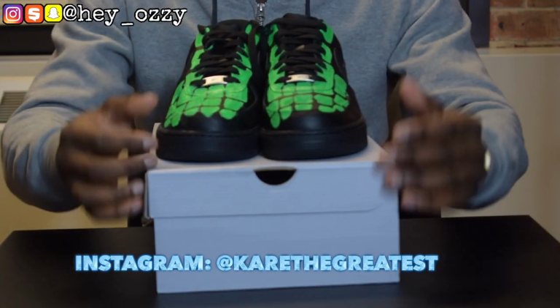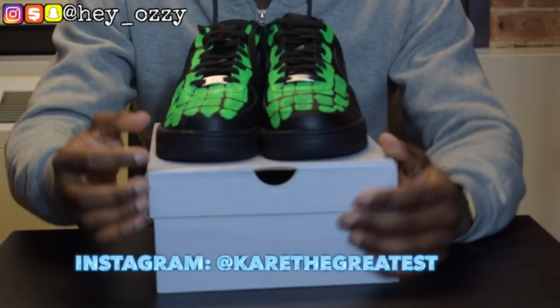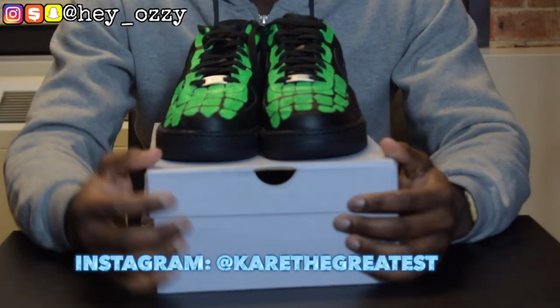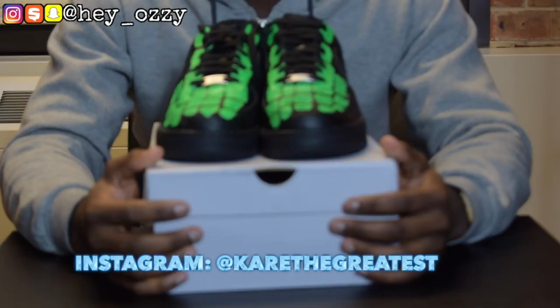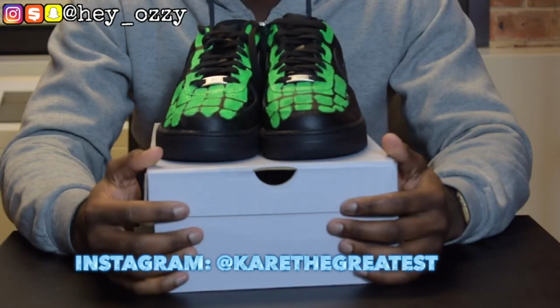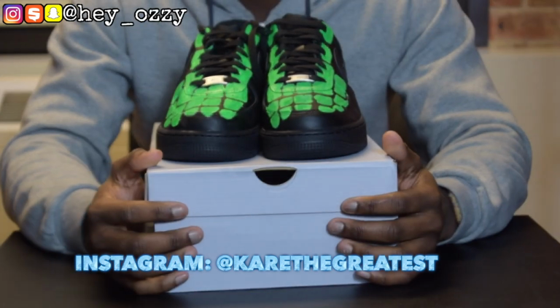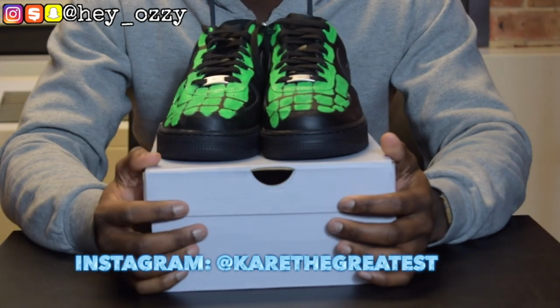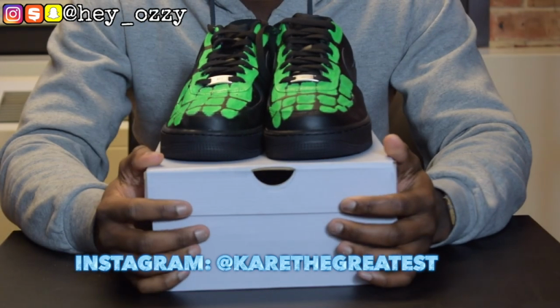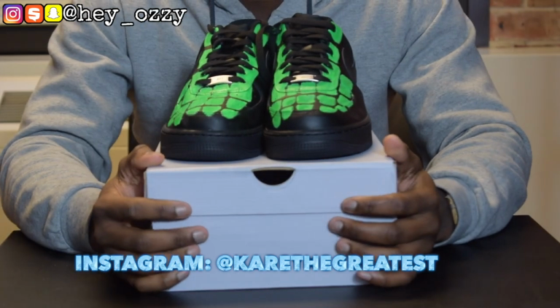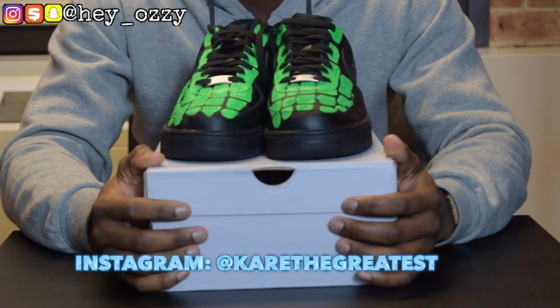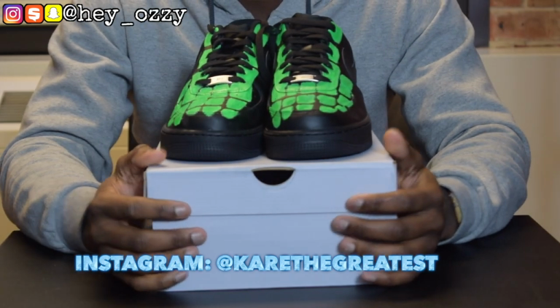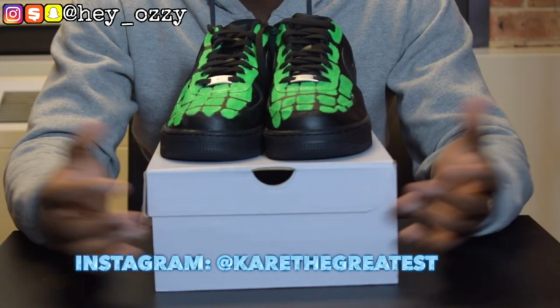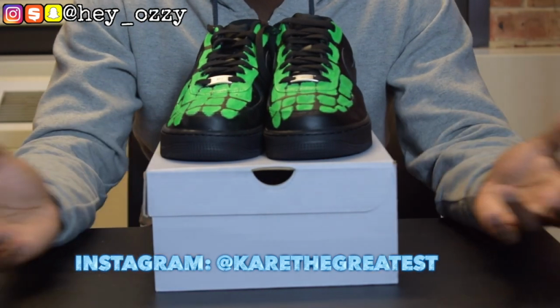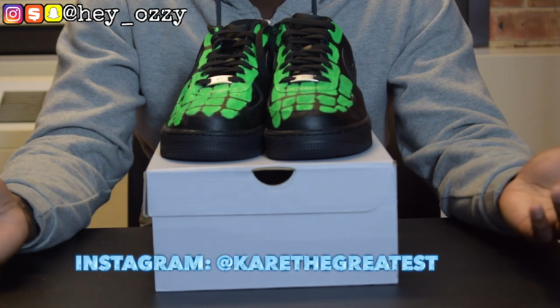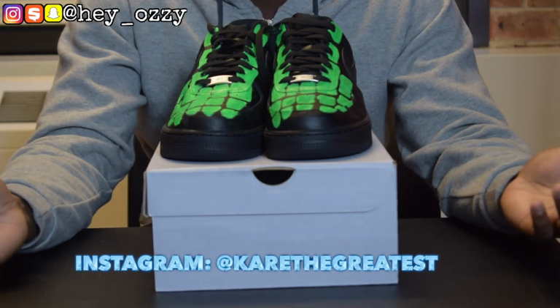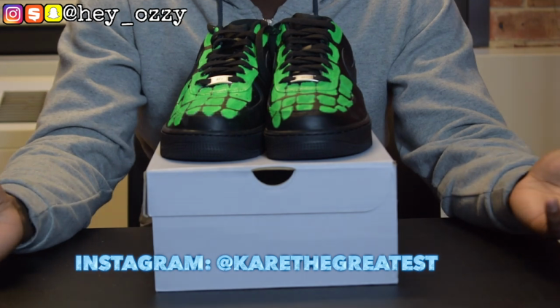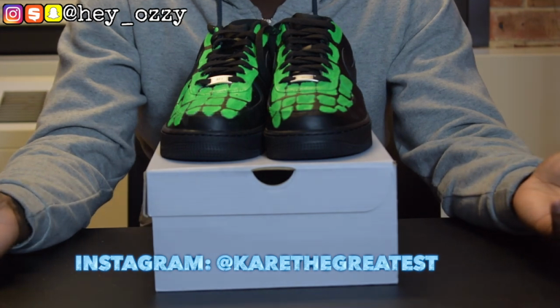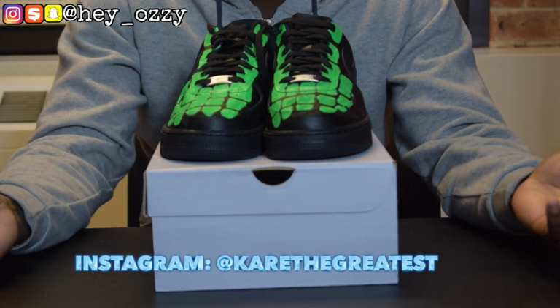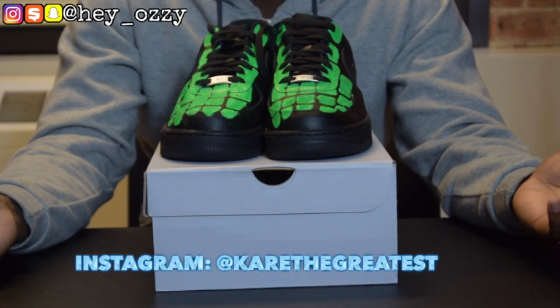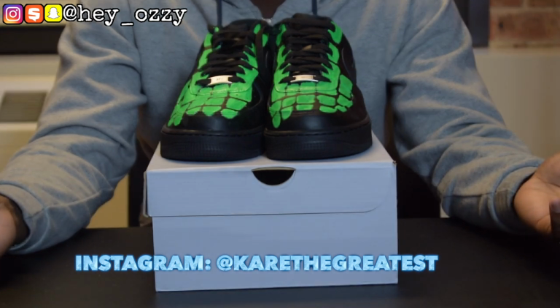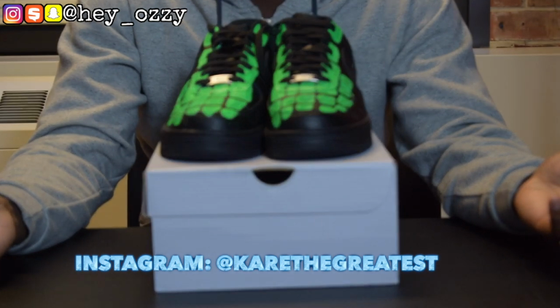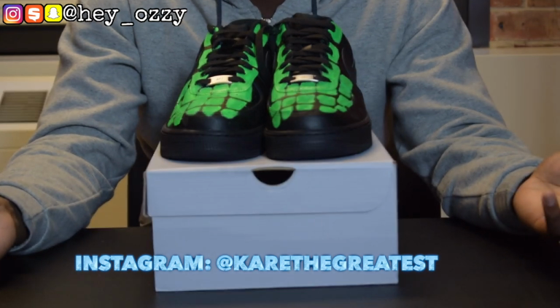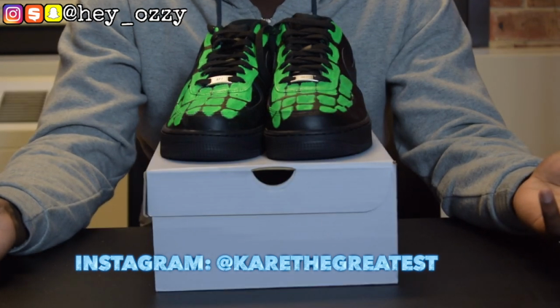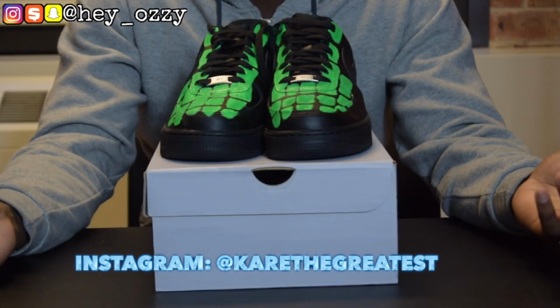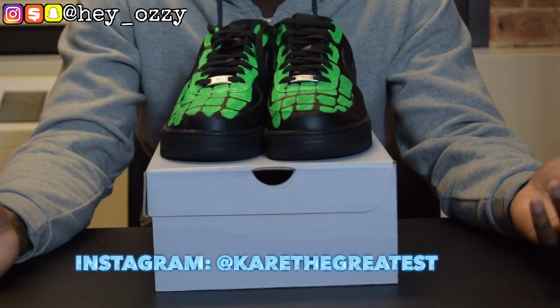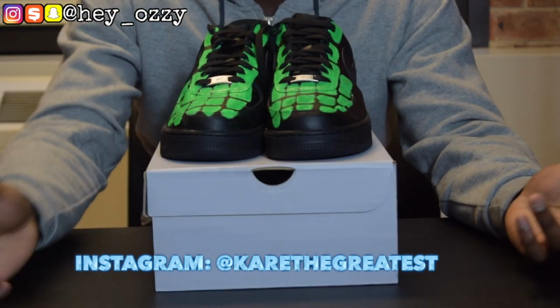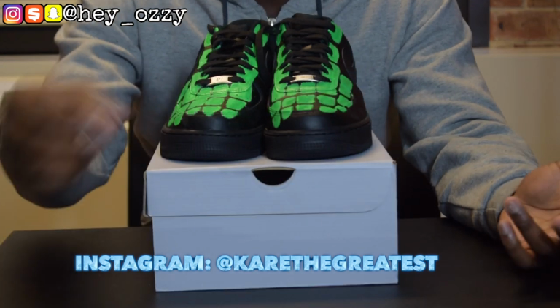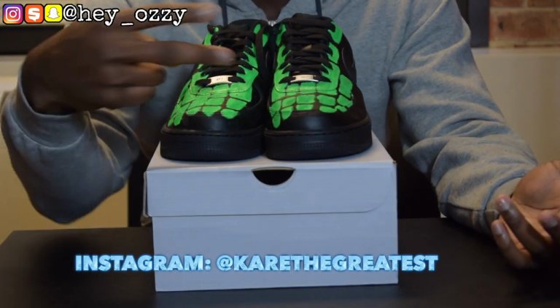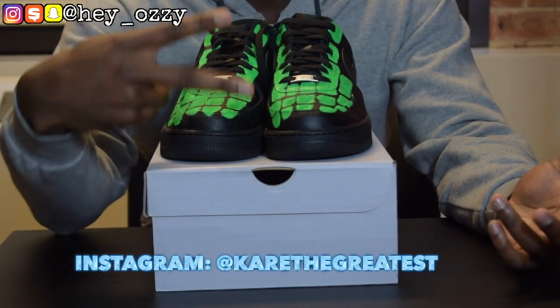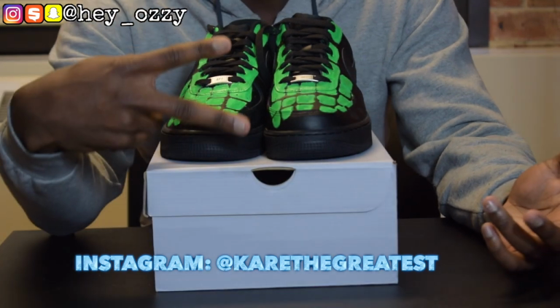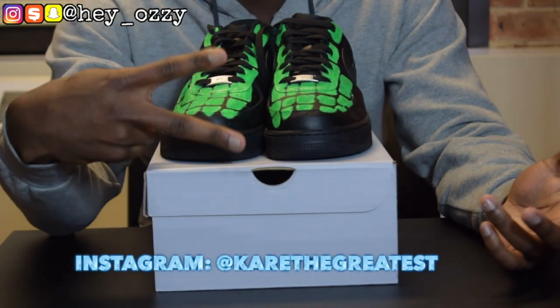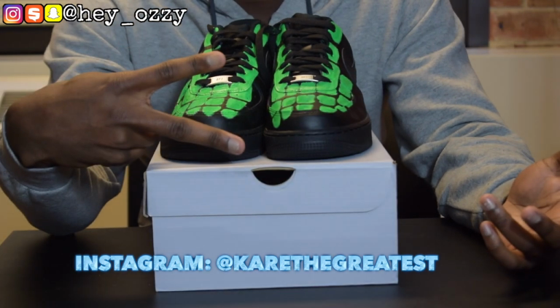Yeah, that's pretty much all for this review. On today's video I'll show you guys what it looks like on feet. And I'm out. Peace.